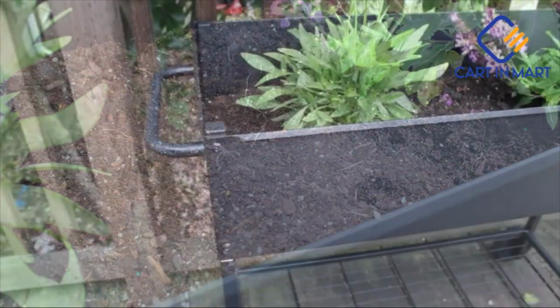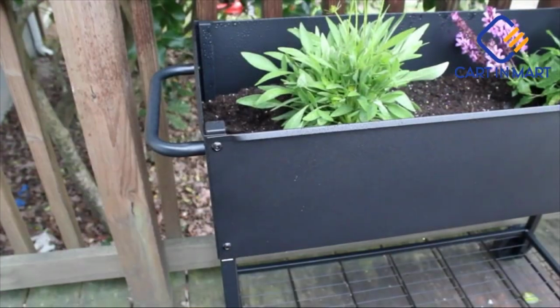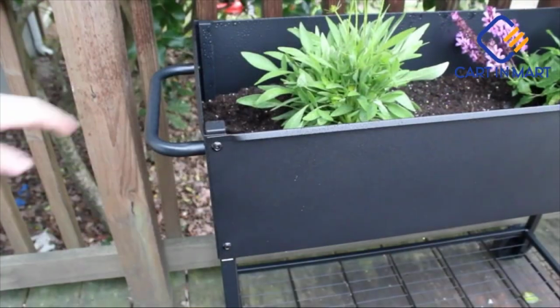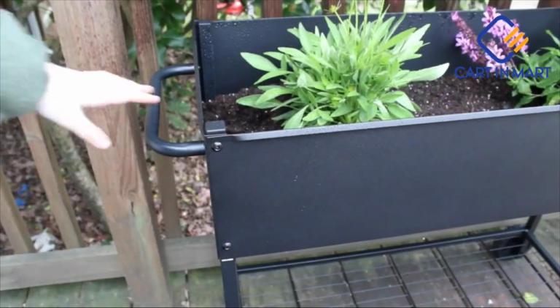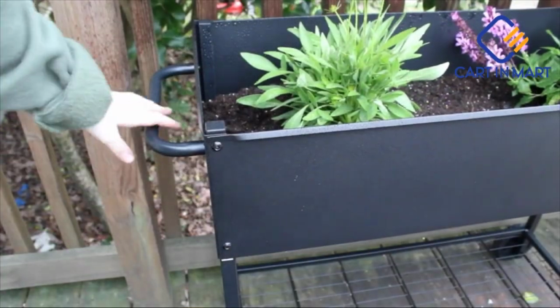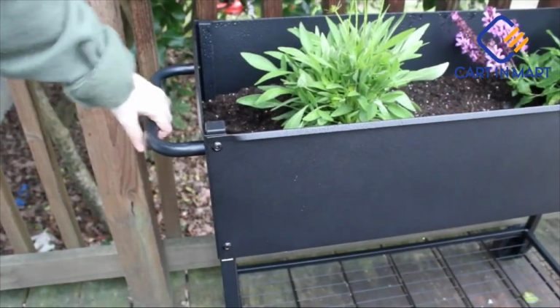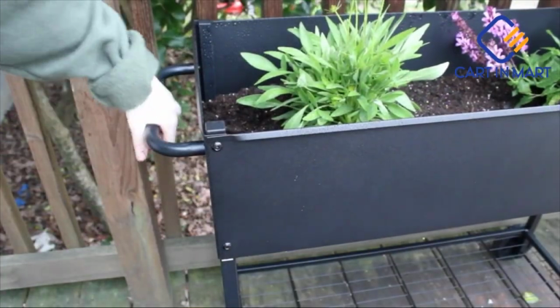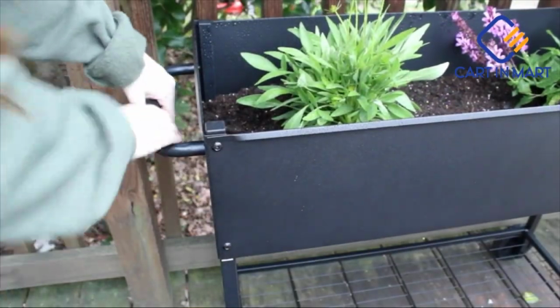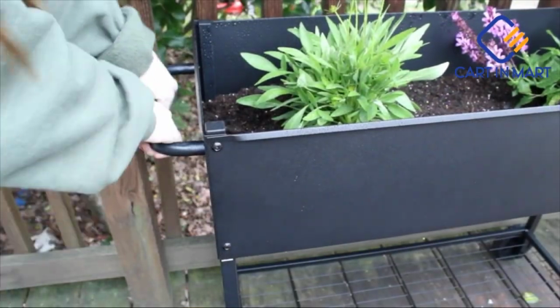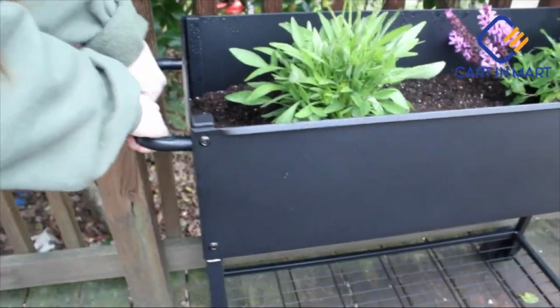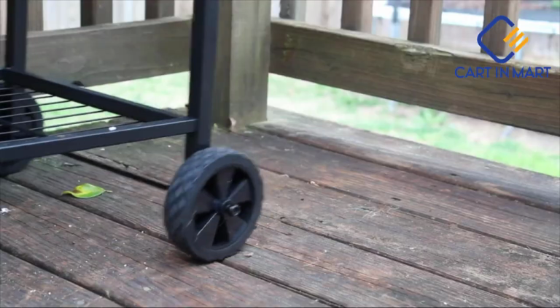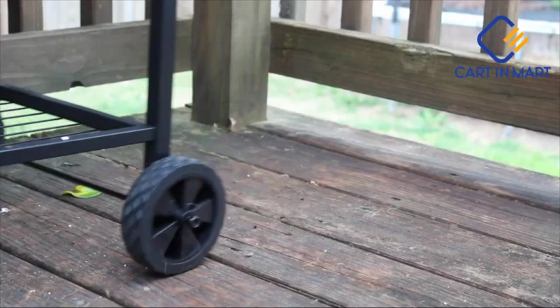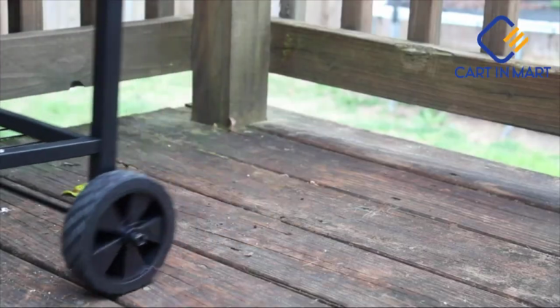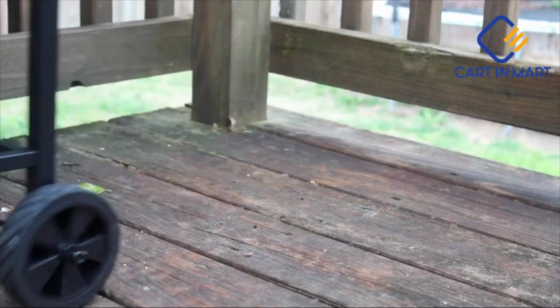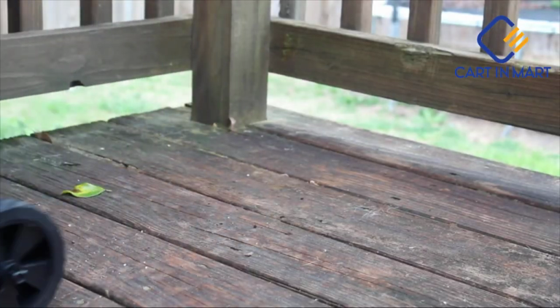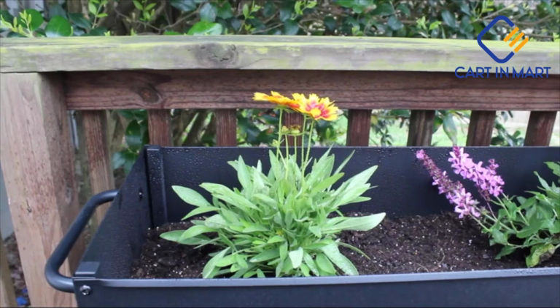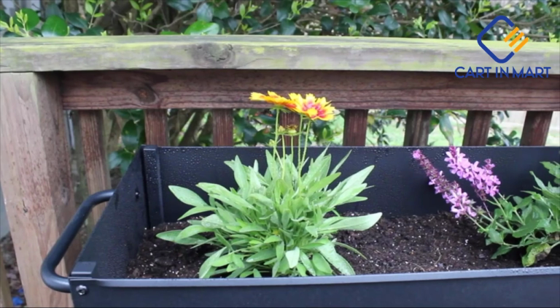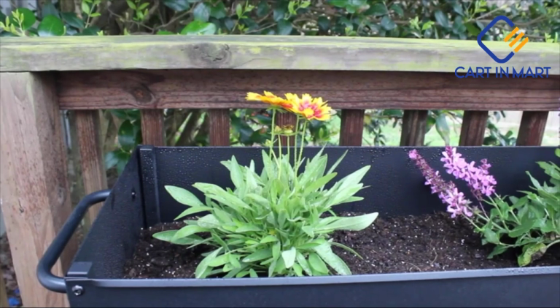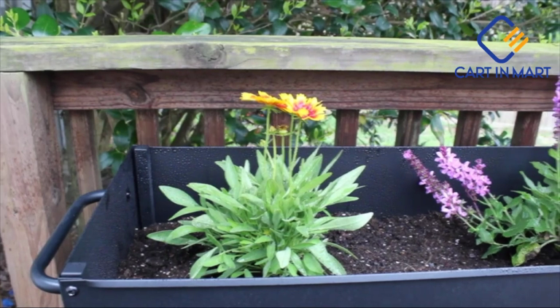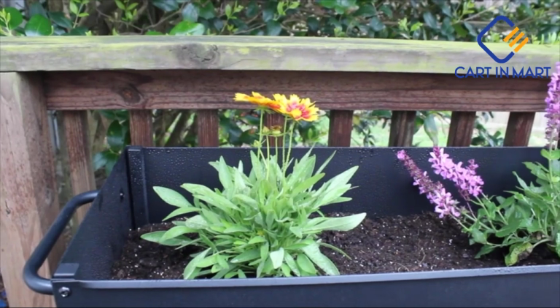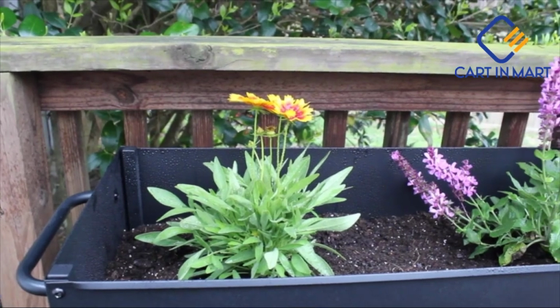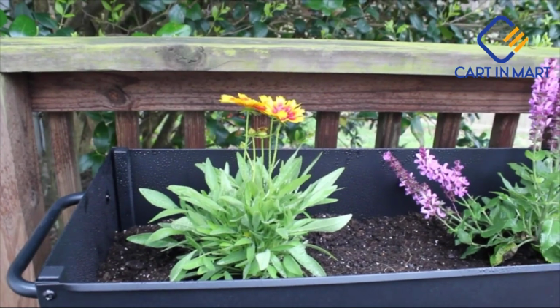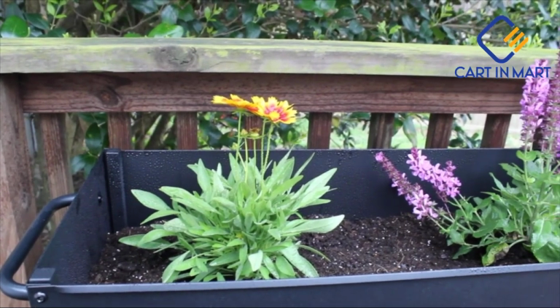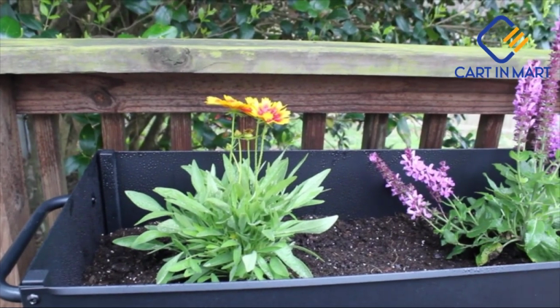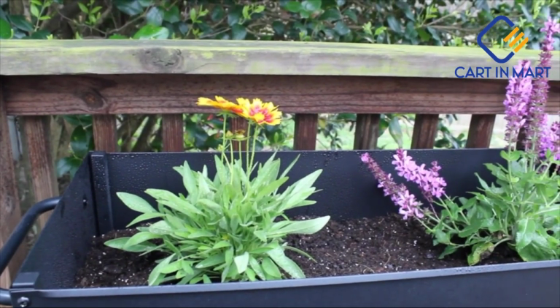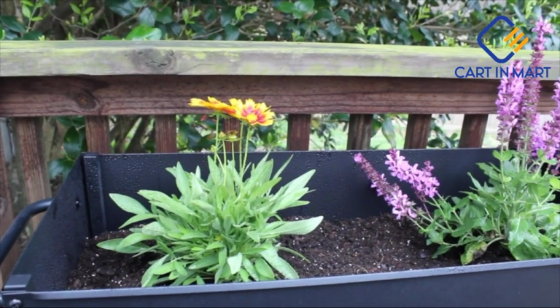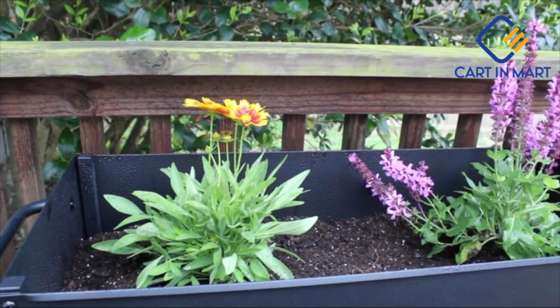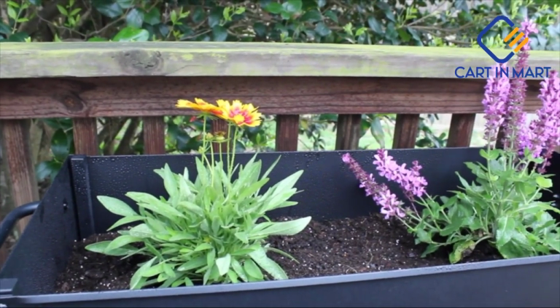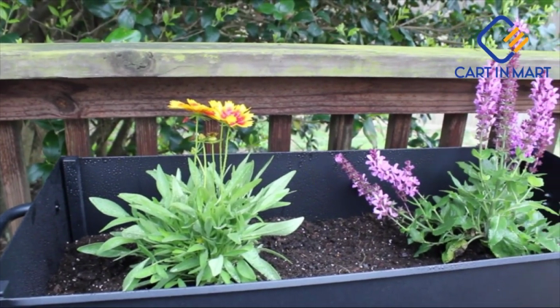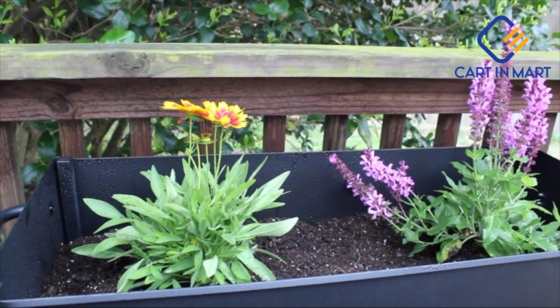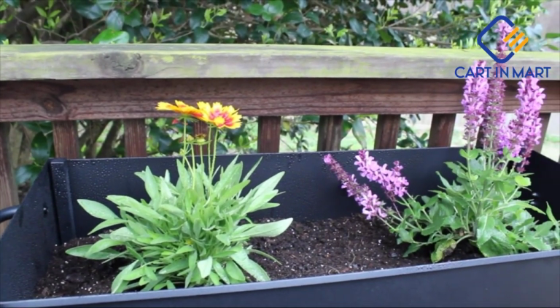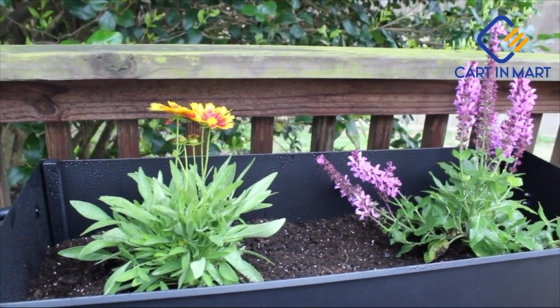The handle and wheels make it very easy to move this planter around to make sure your plants are getting the perfect amount of sunlight.